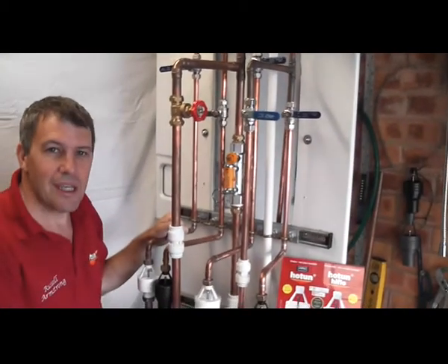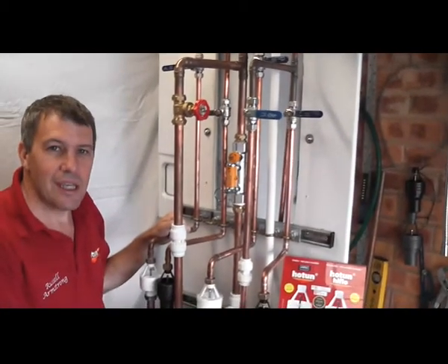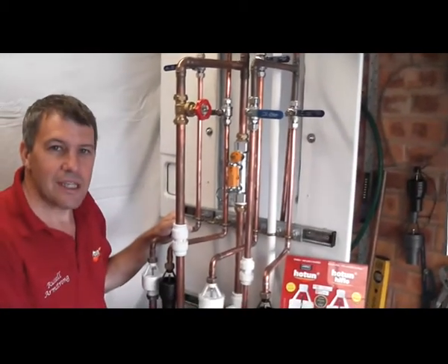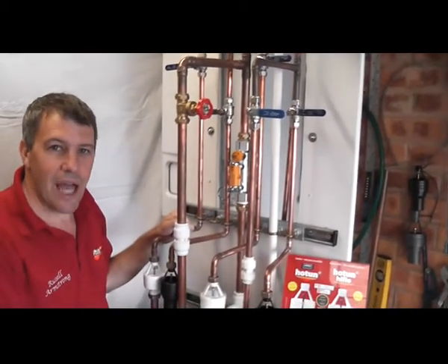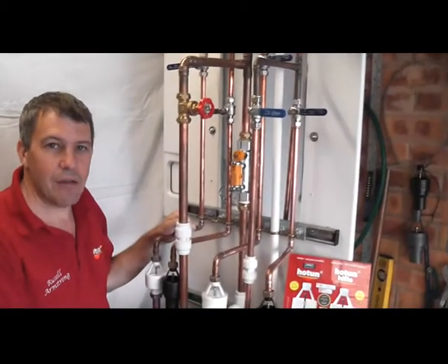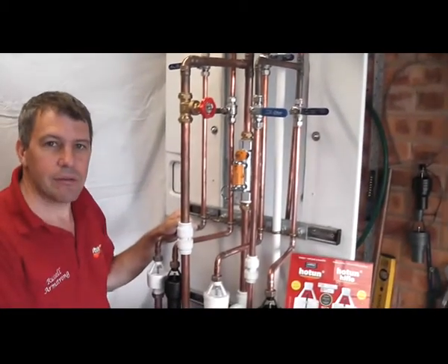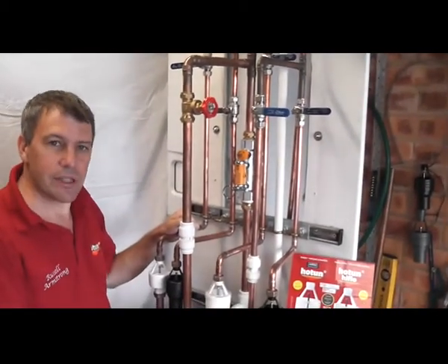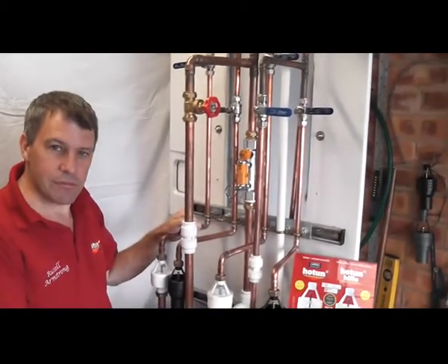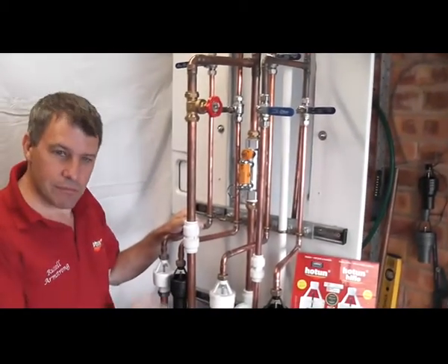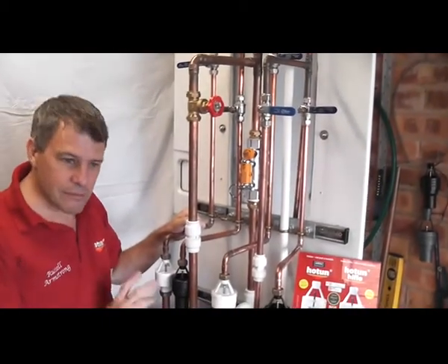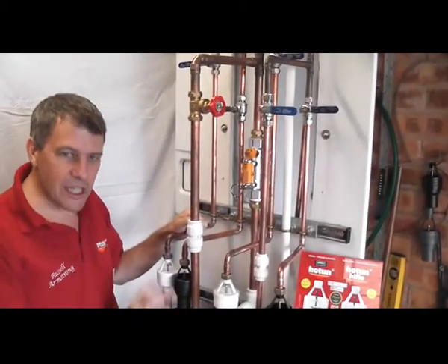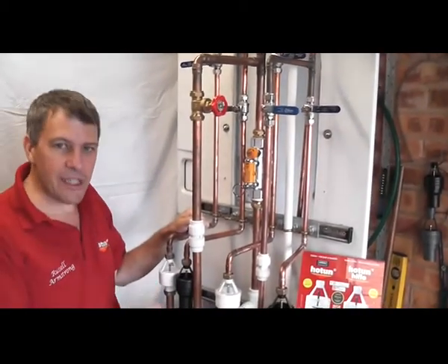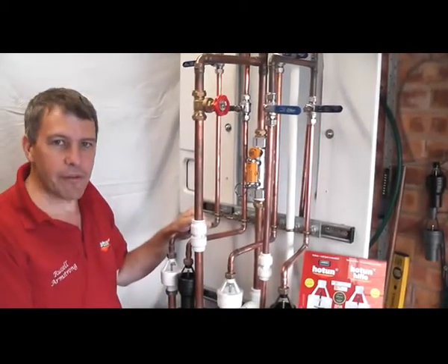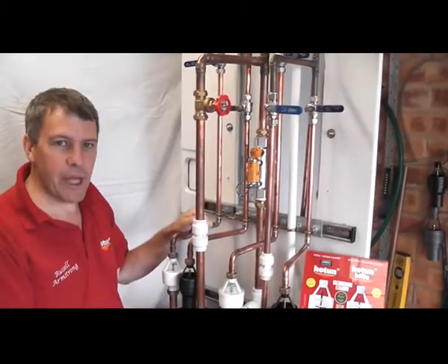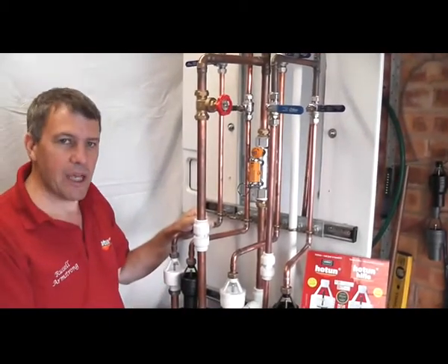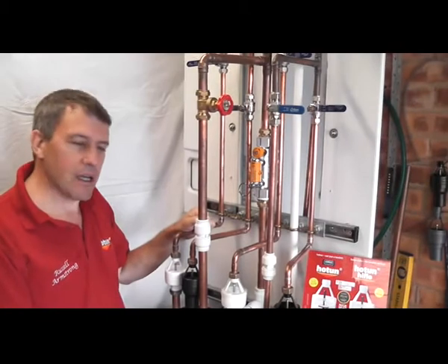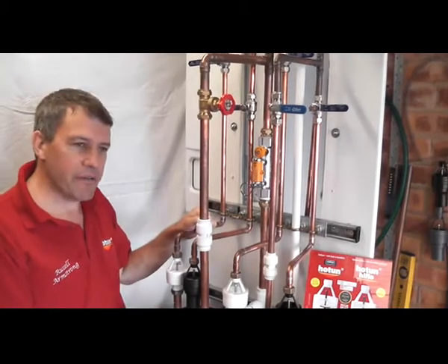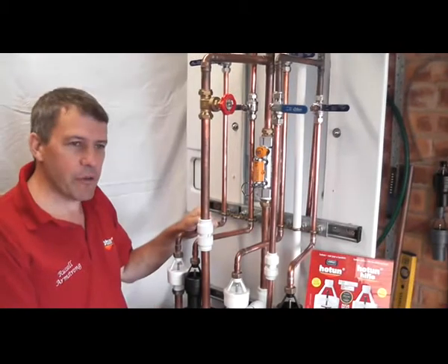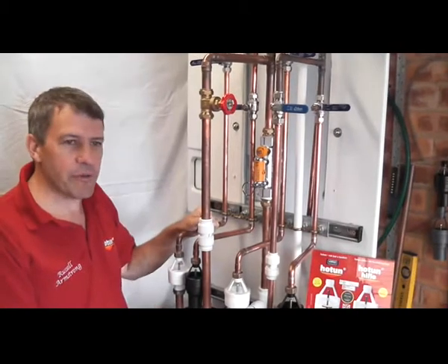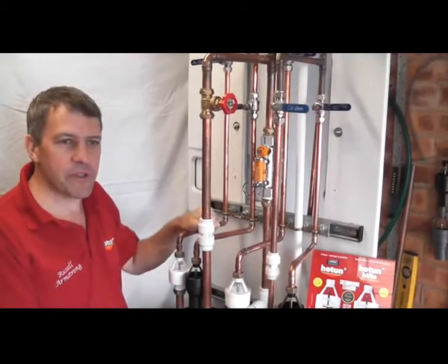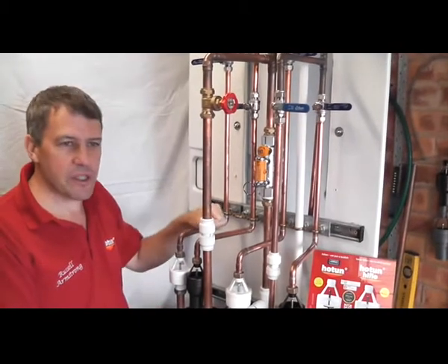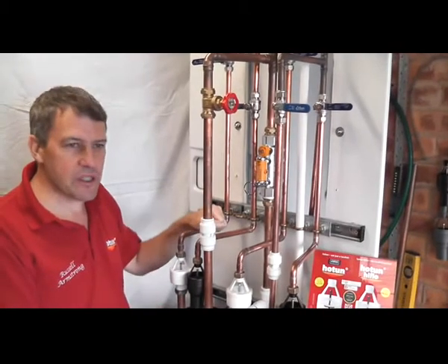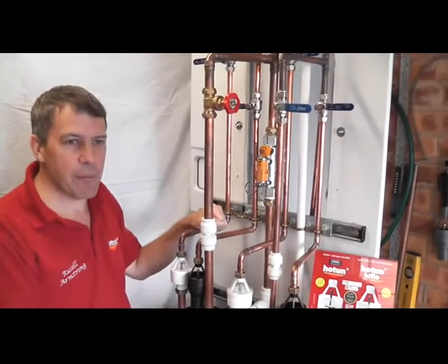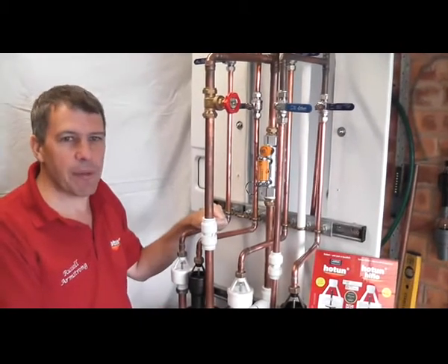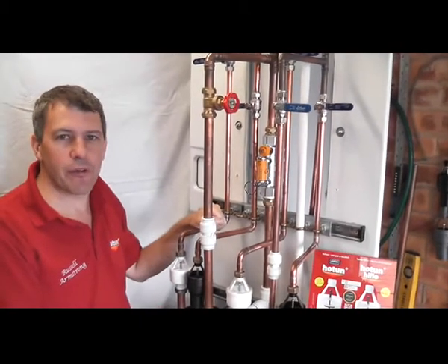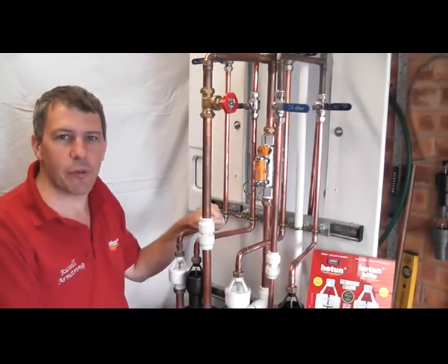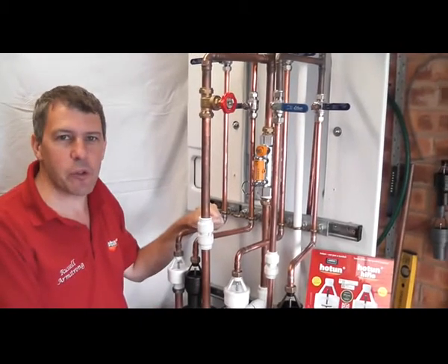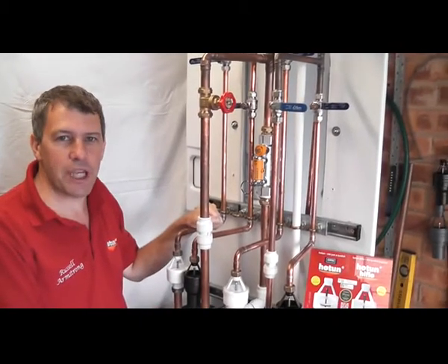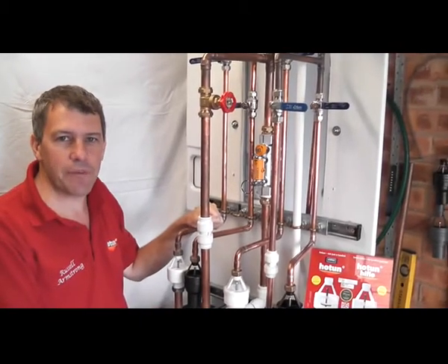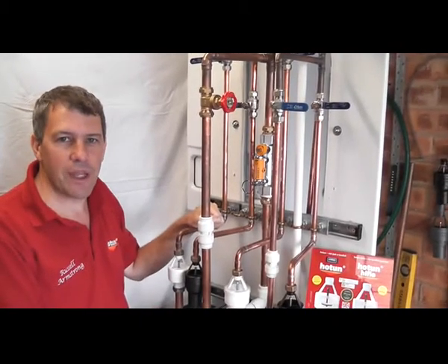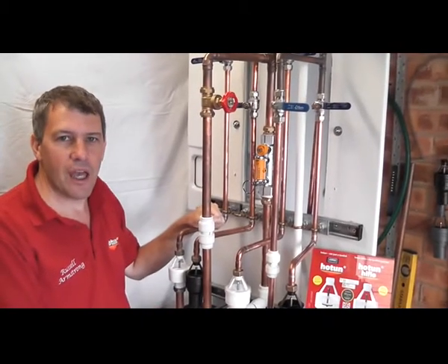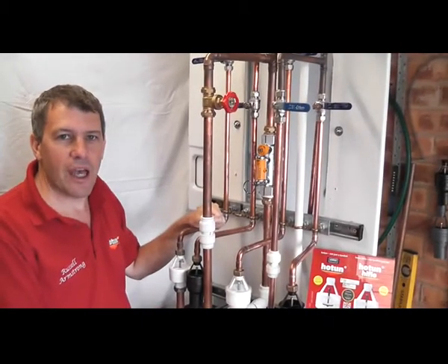So now I'm going to fill the sump up full of water, and then we'll come back to you in a minute and start the circuit testing.